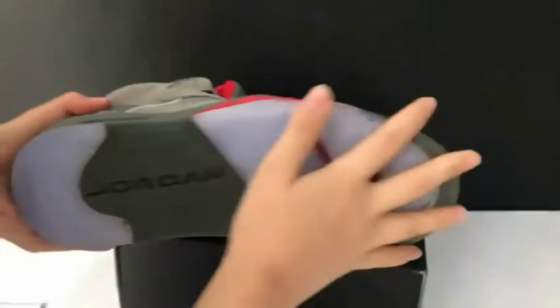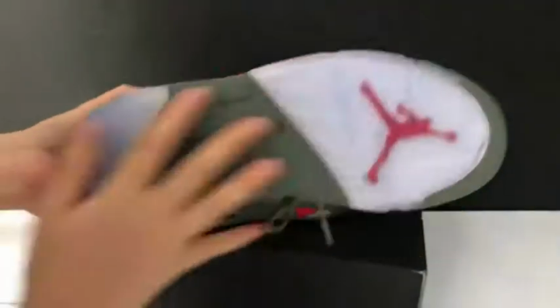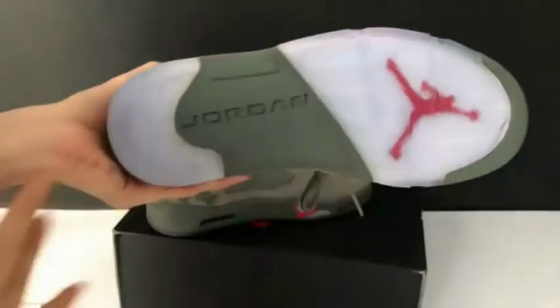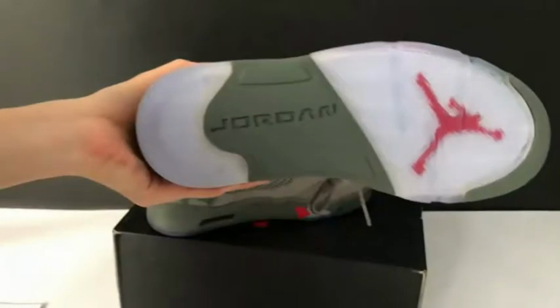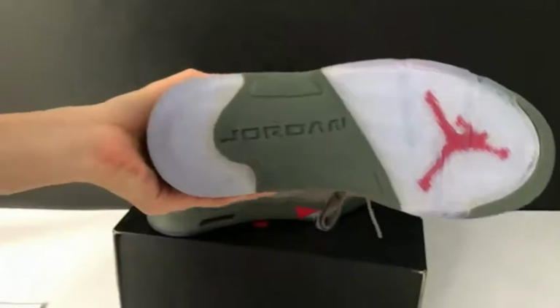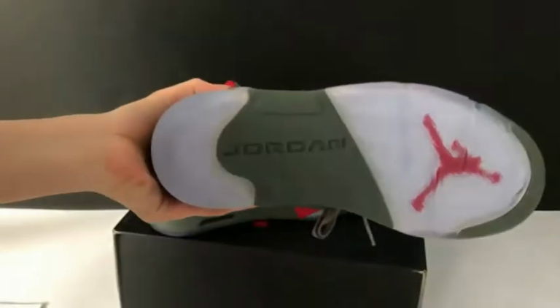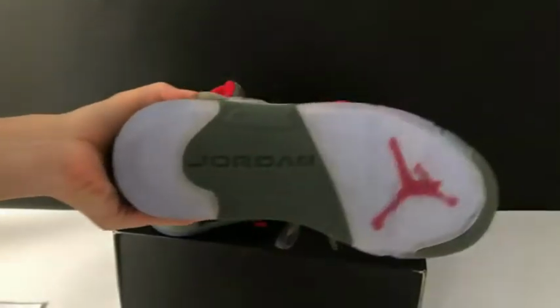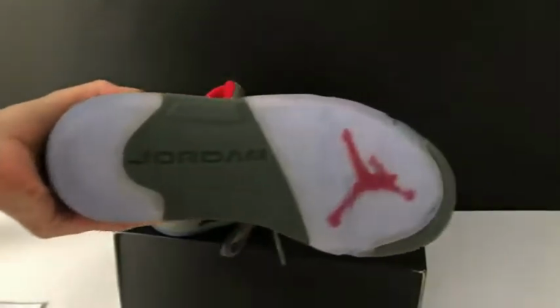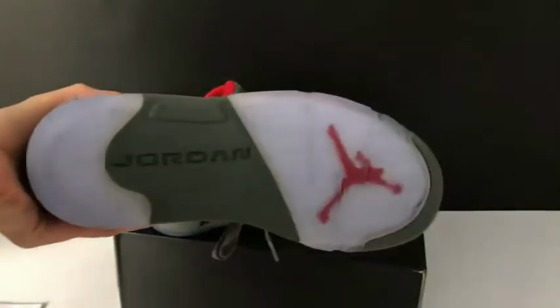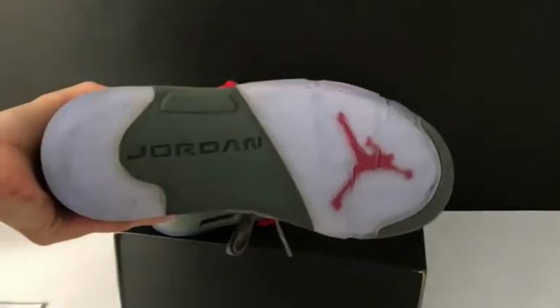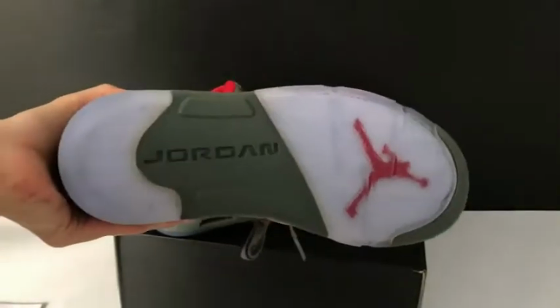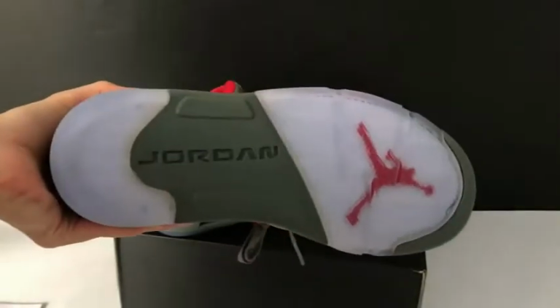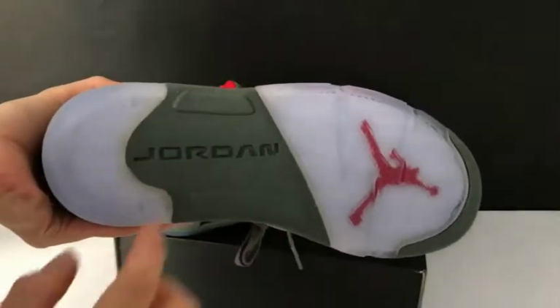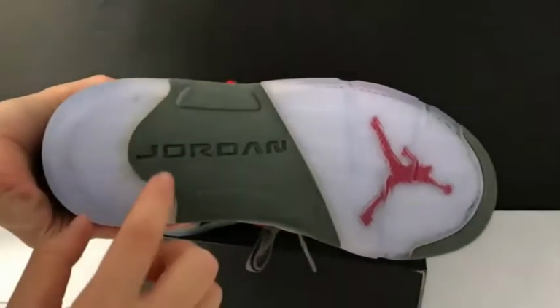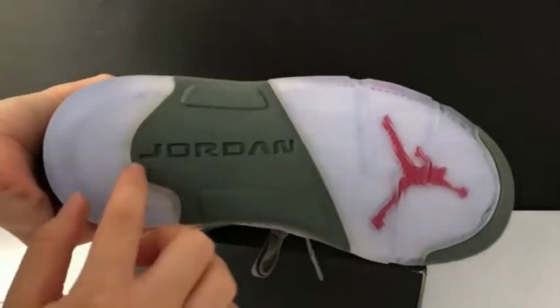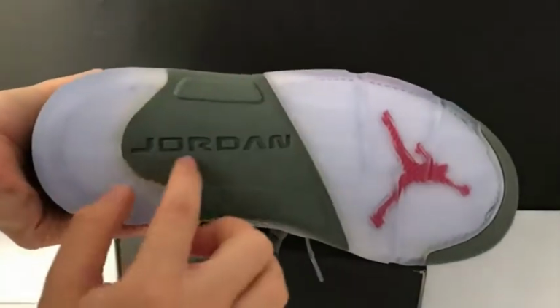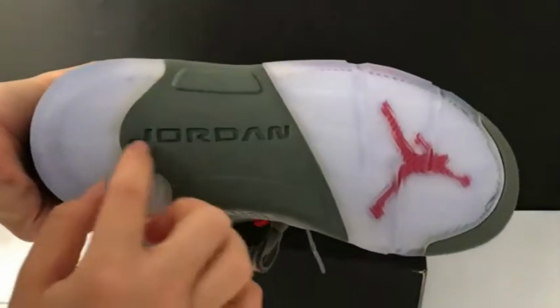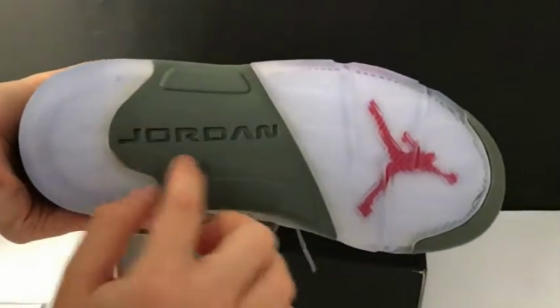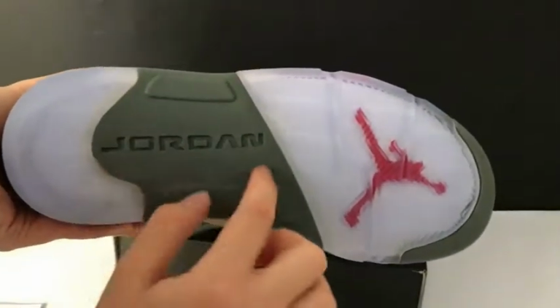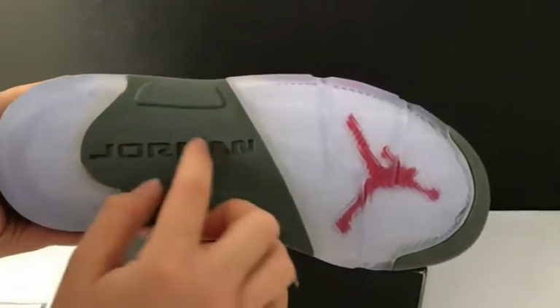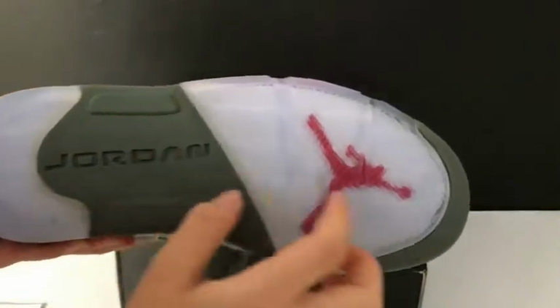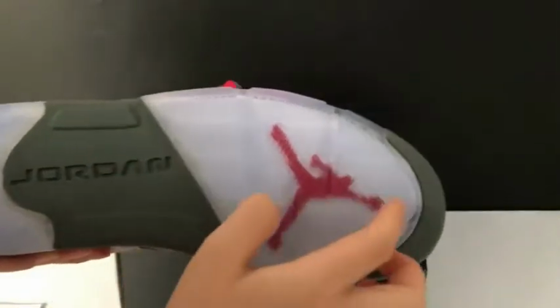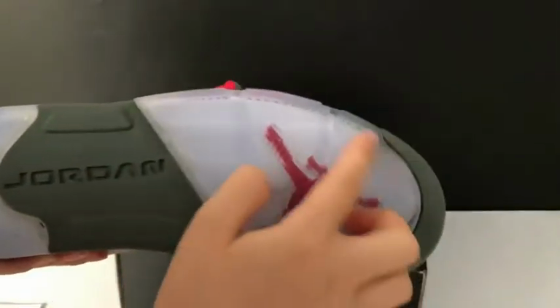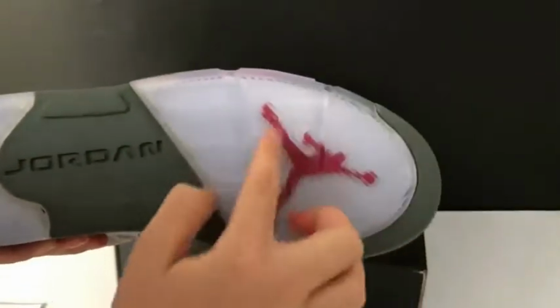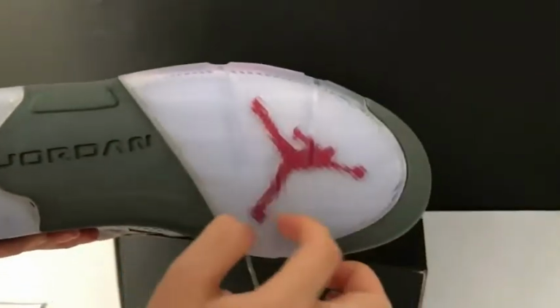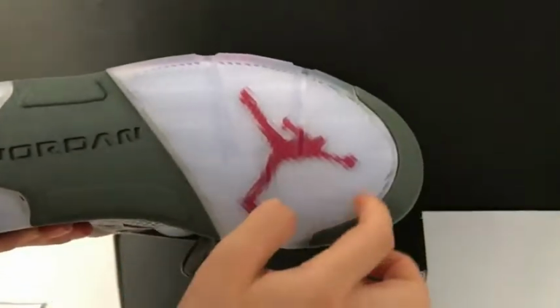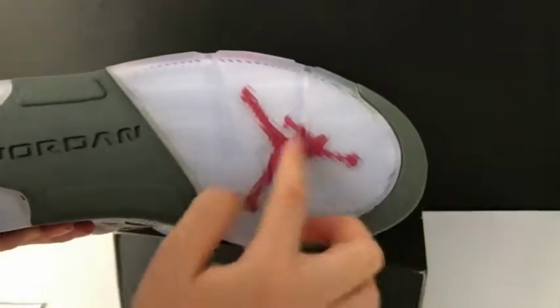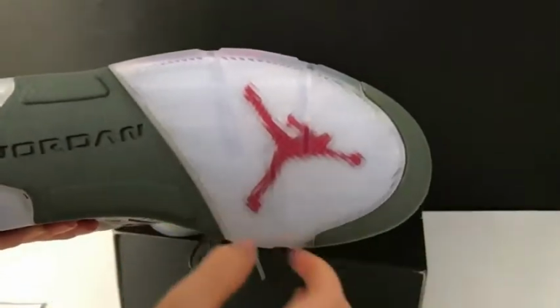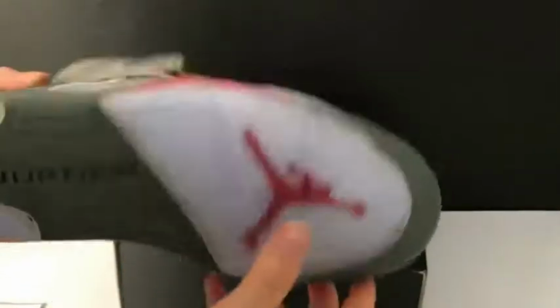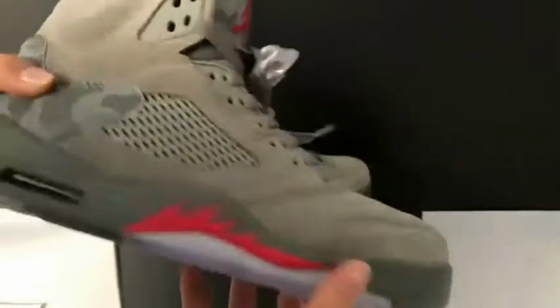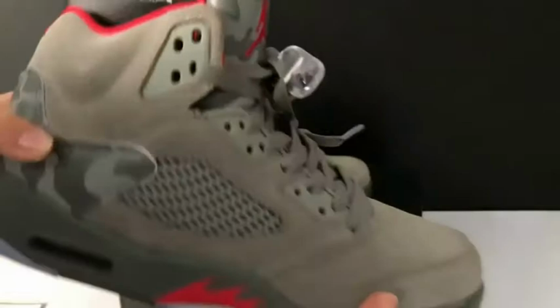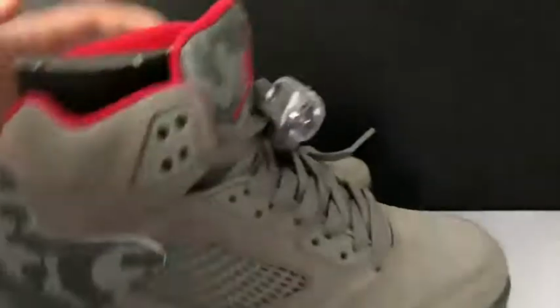Now let me show you the bottom. This is the bottom. Here is the Jordan branding and the red Jumpman logo.